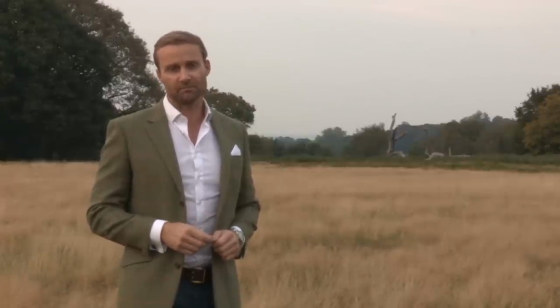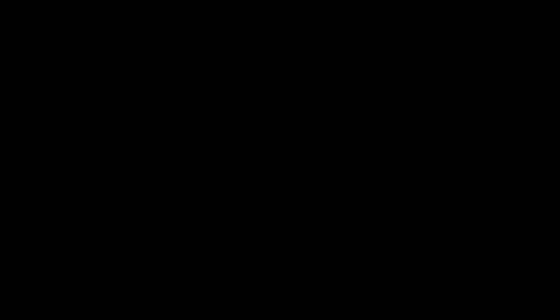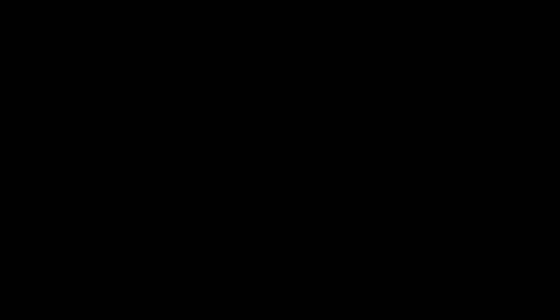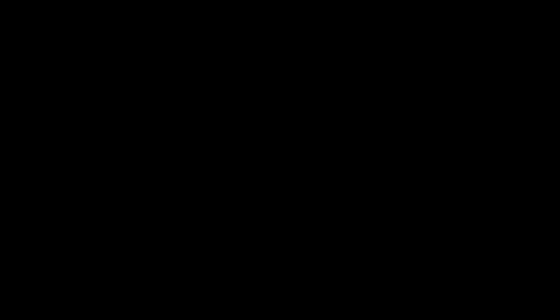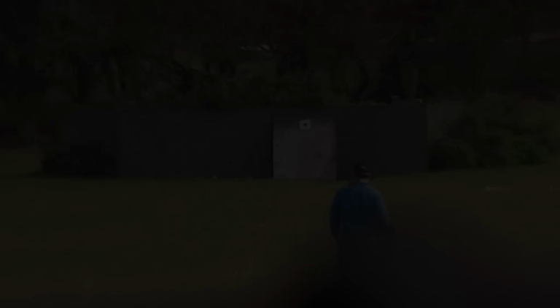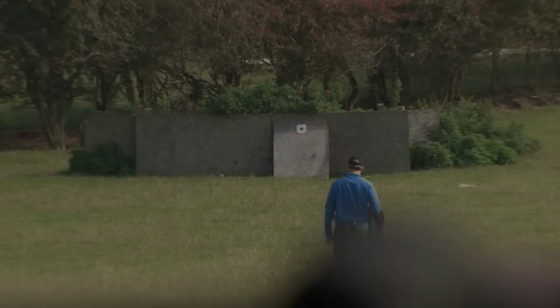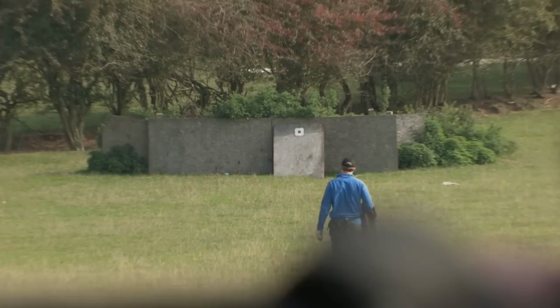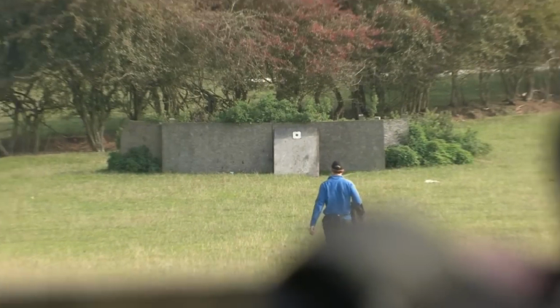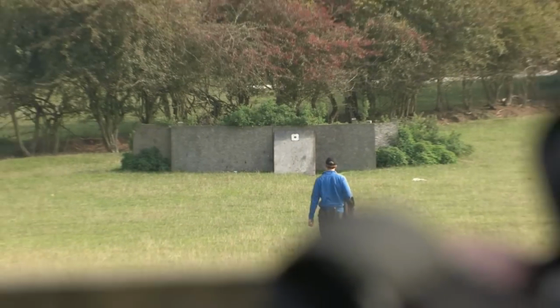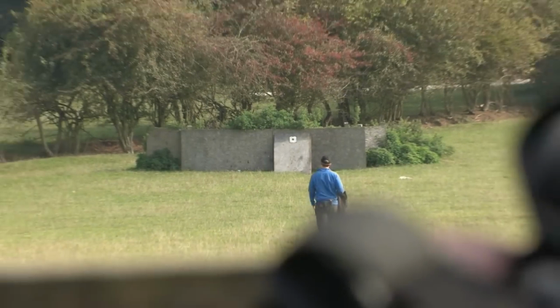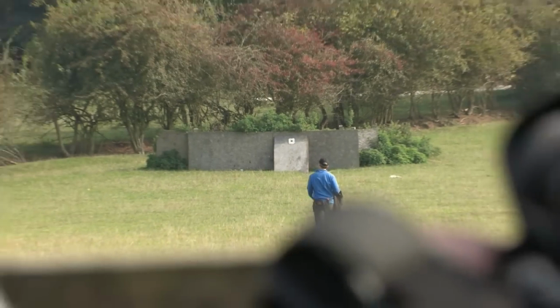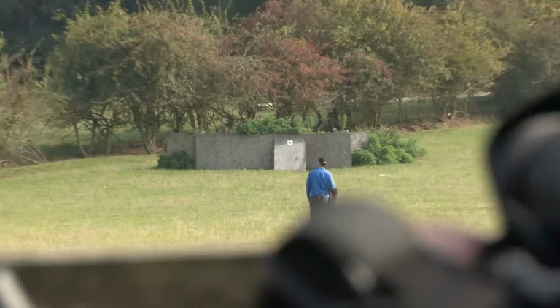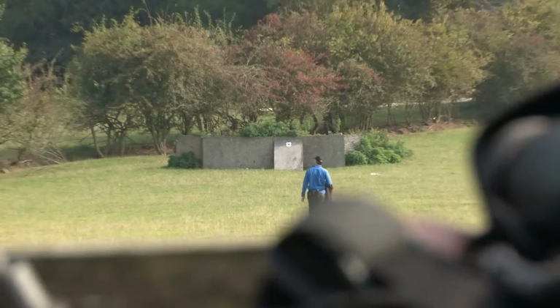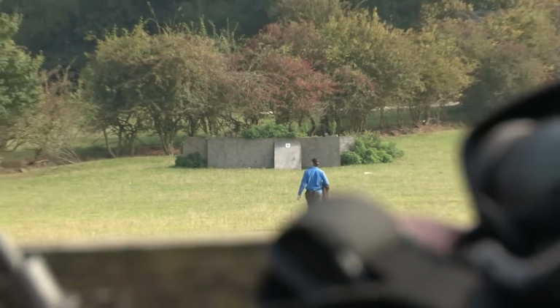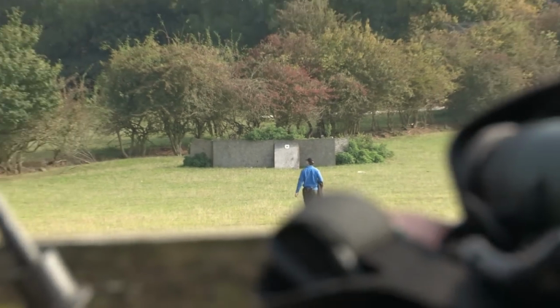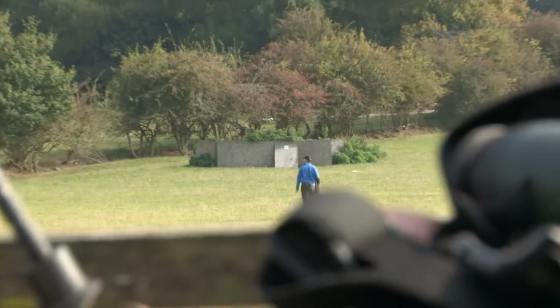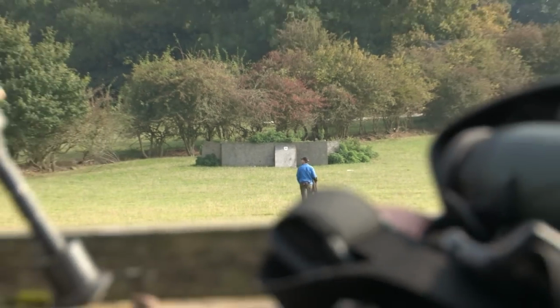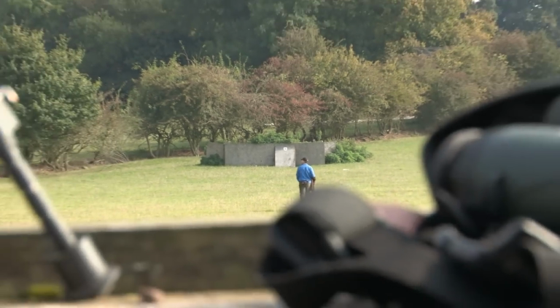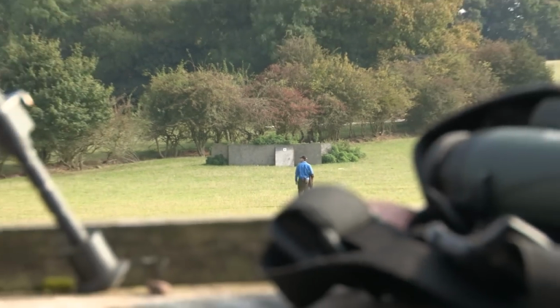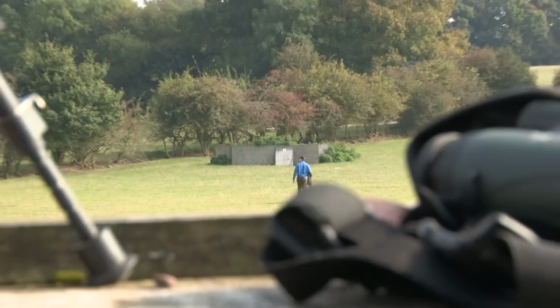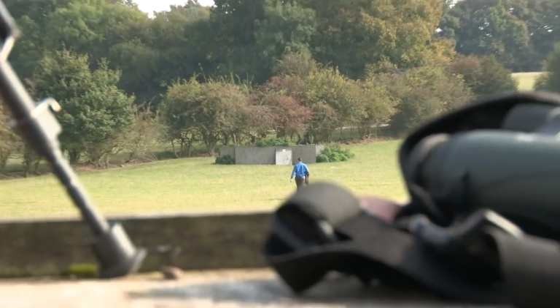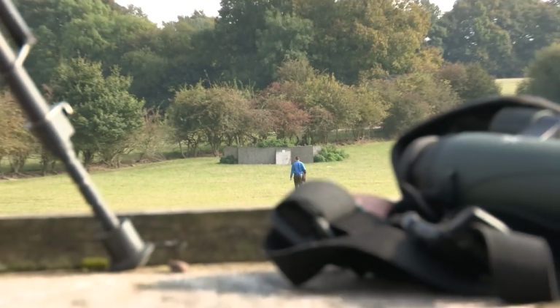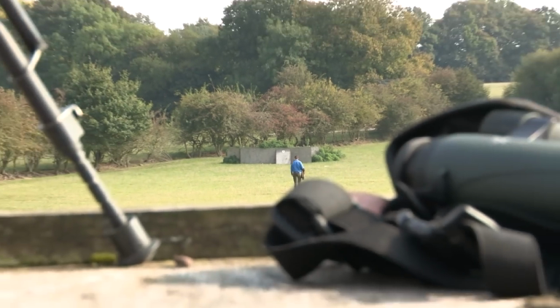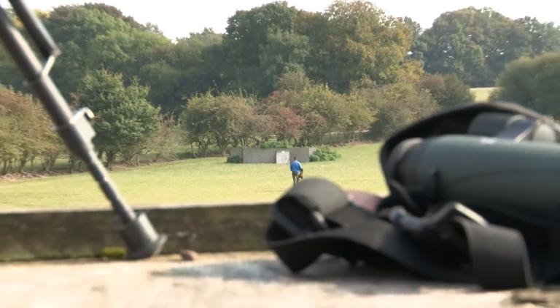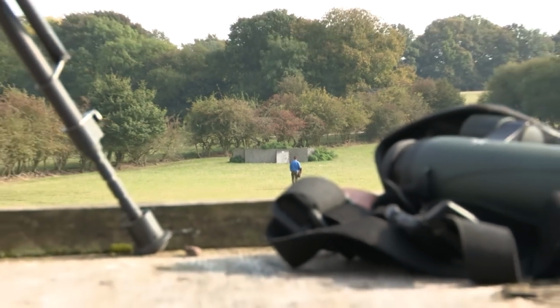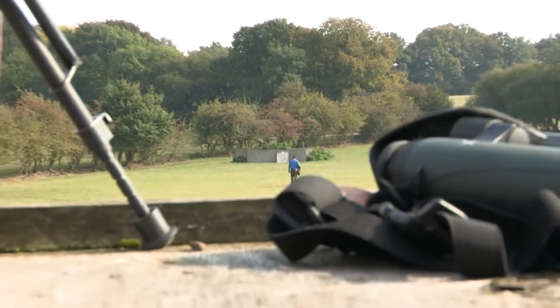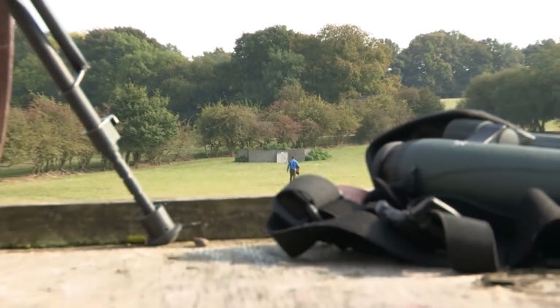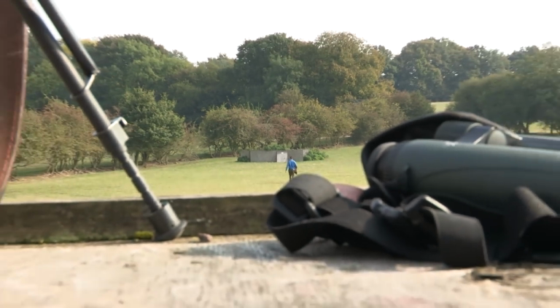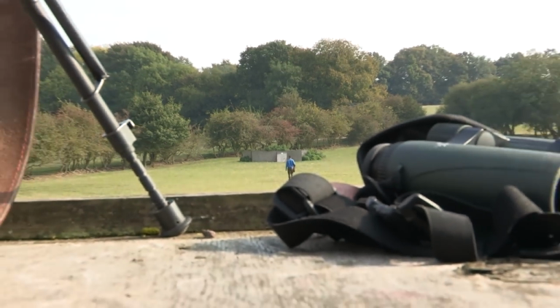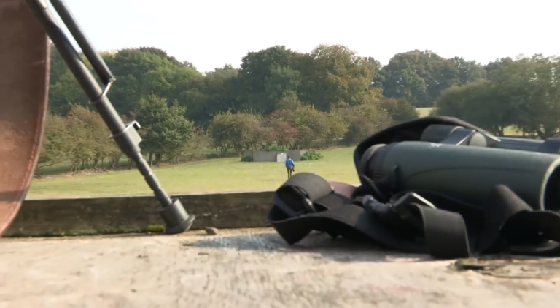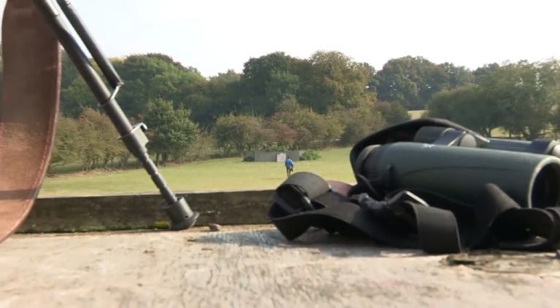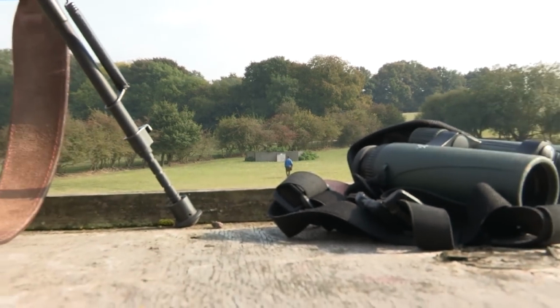If you get a chance before setting out deer stalking, it's well worth taking a few minutes to check the zero of your rifle.